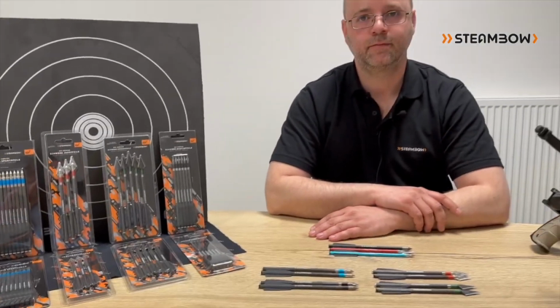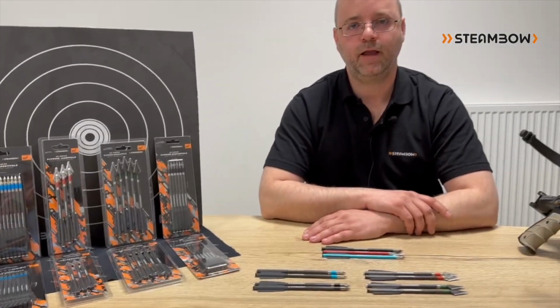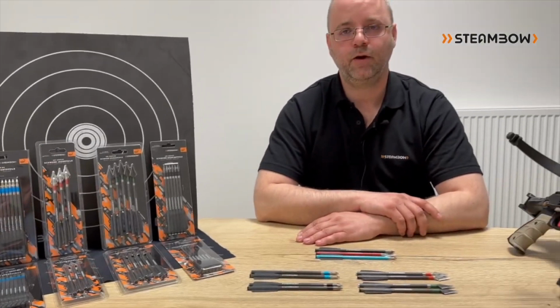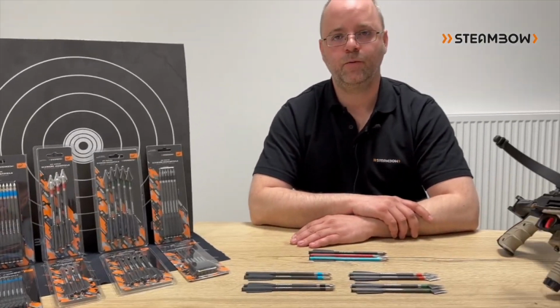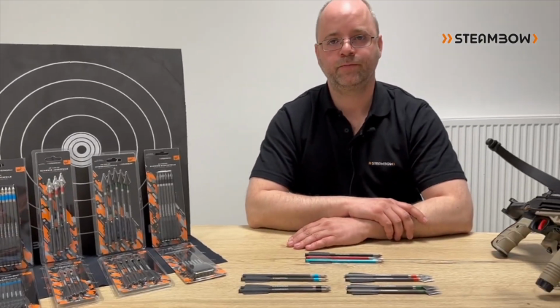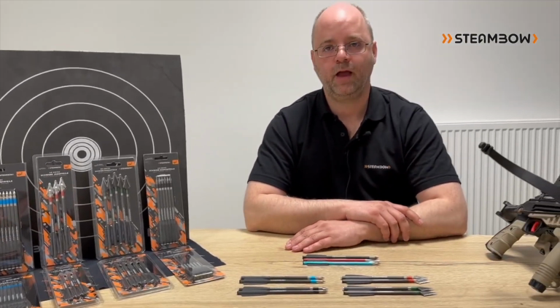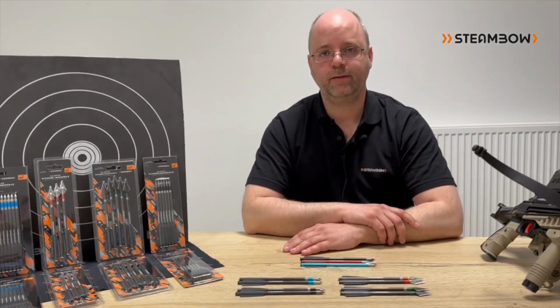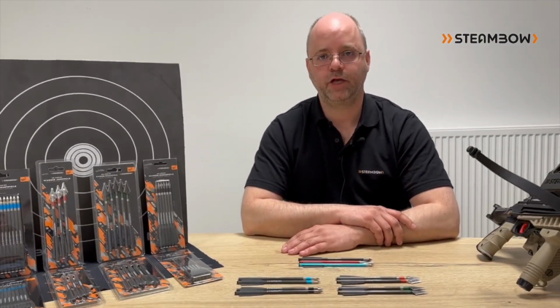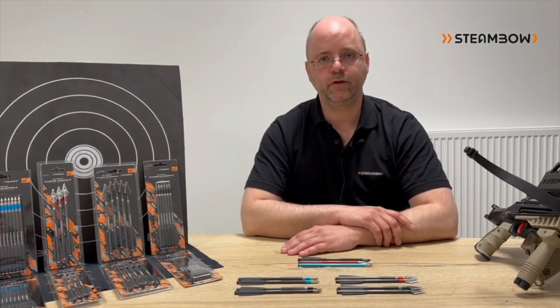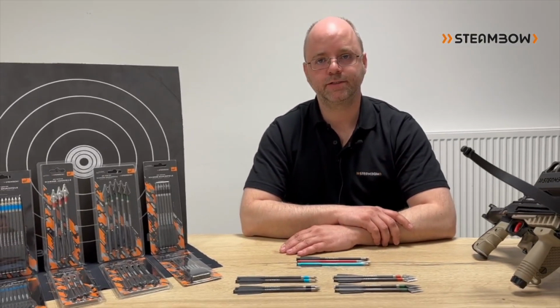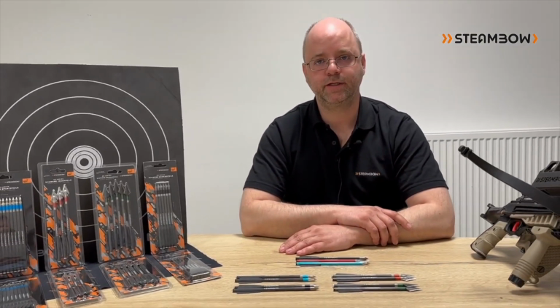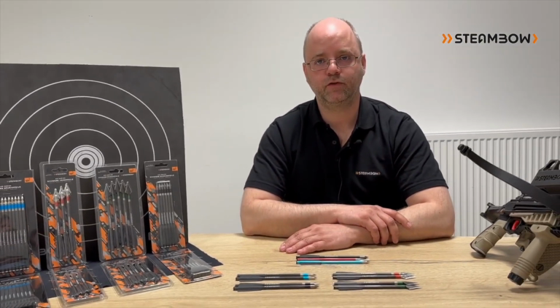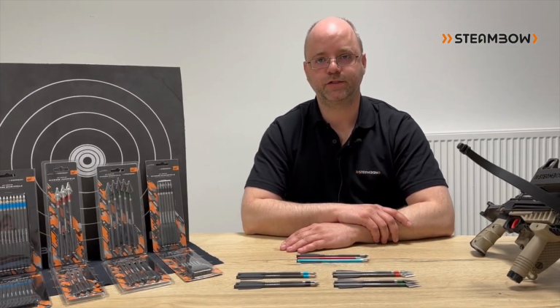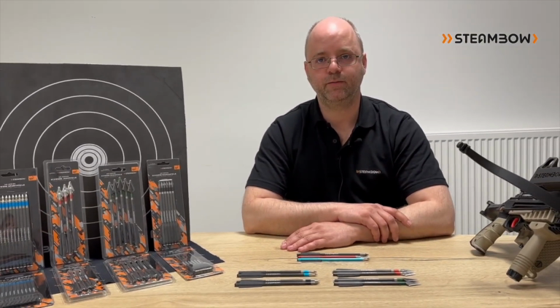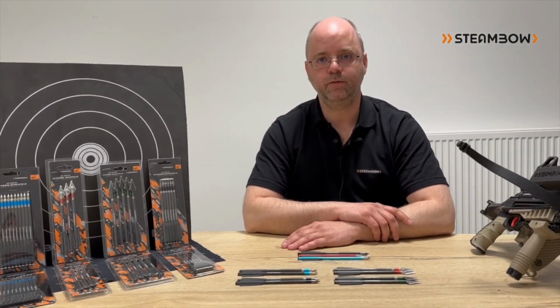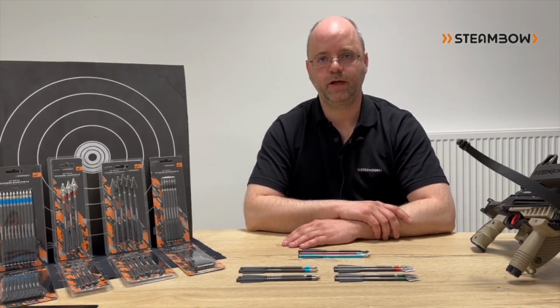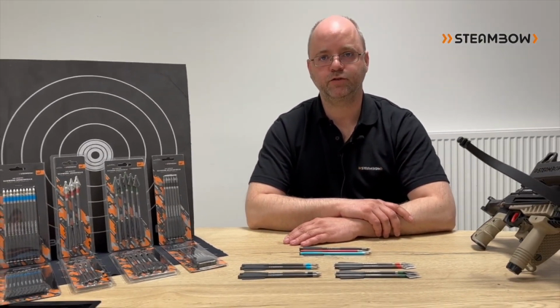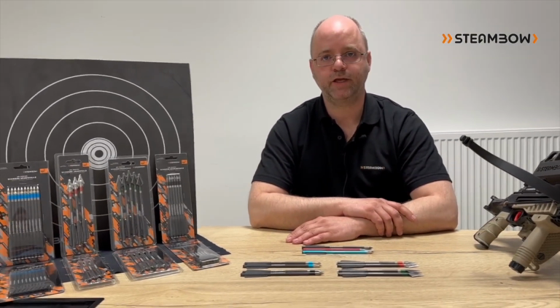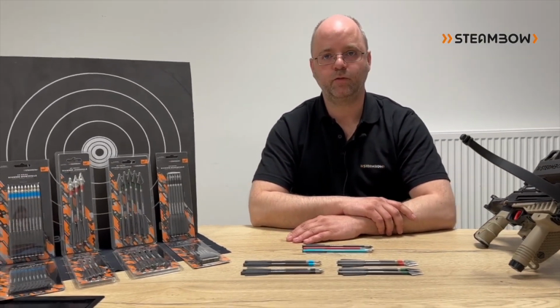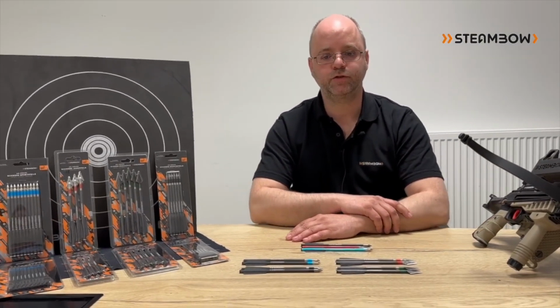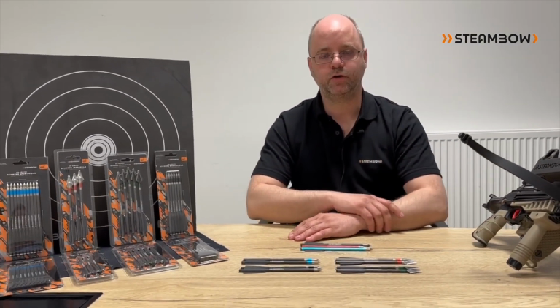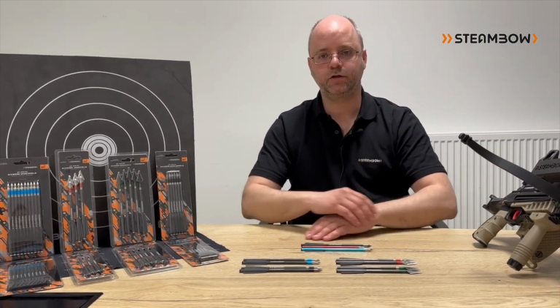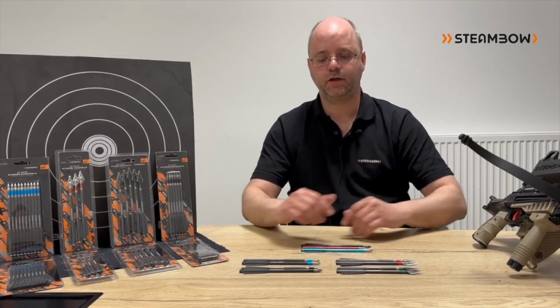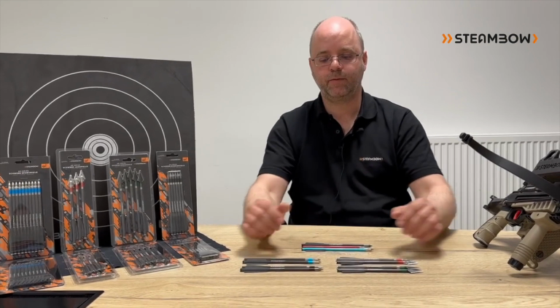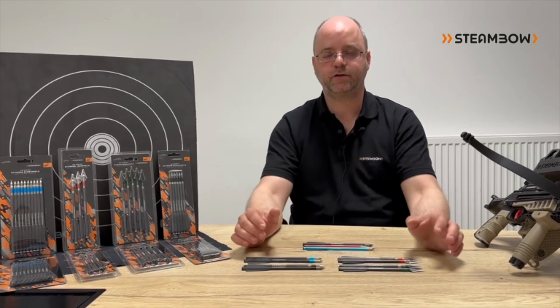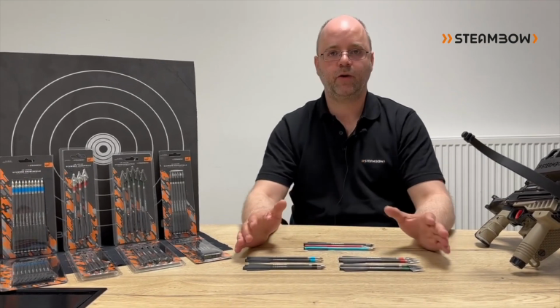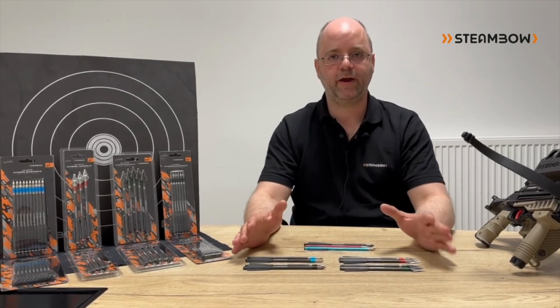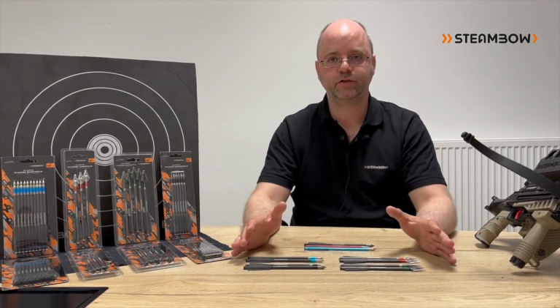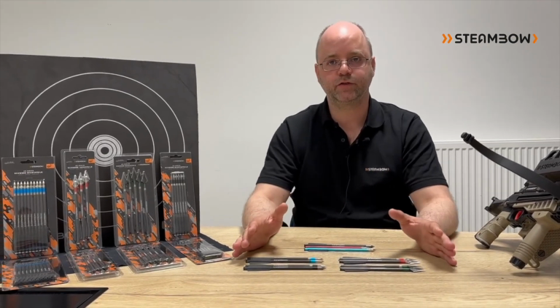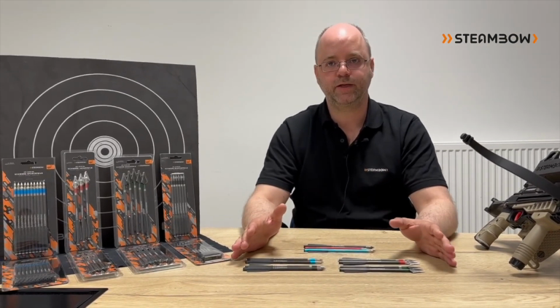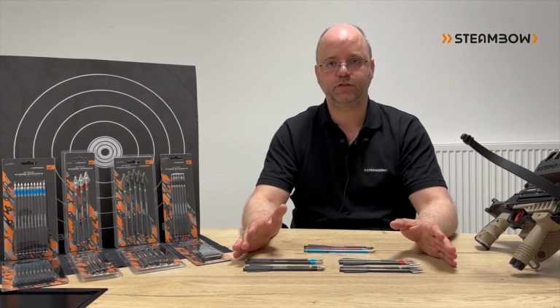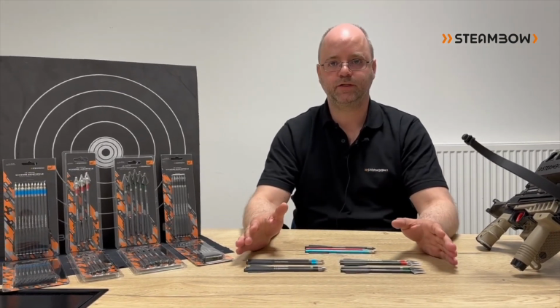Hello, I'm Gerald, the CEO of Steambo, and today I want to talk about our arrows for 2023.